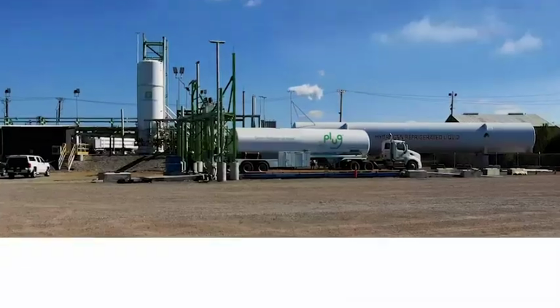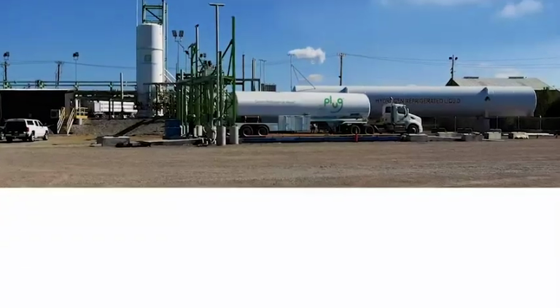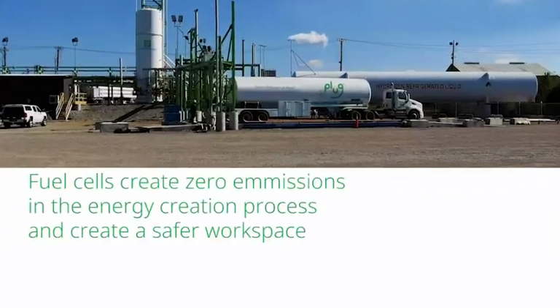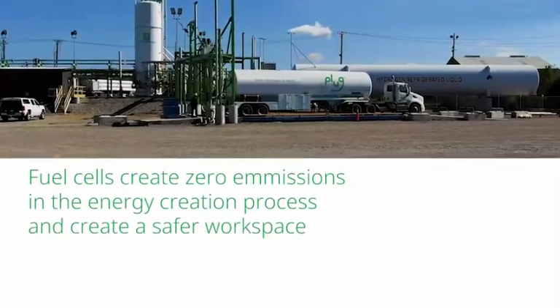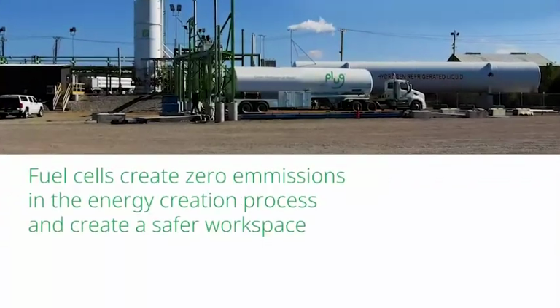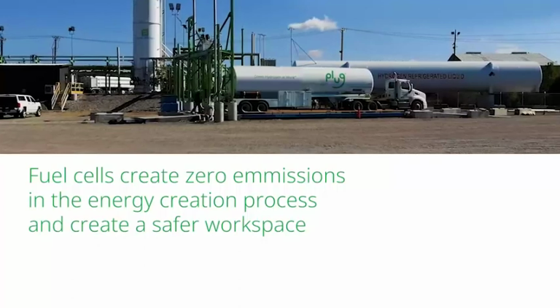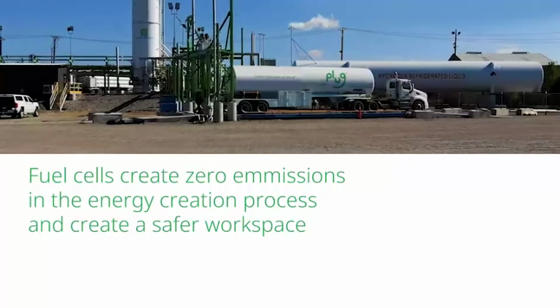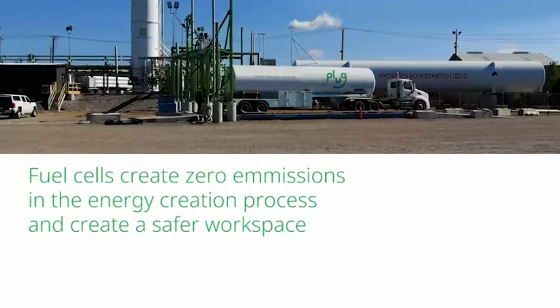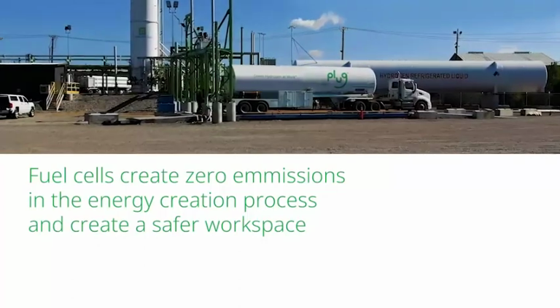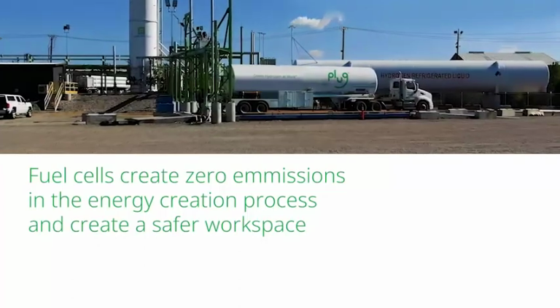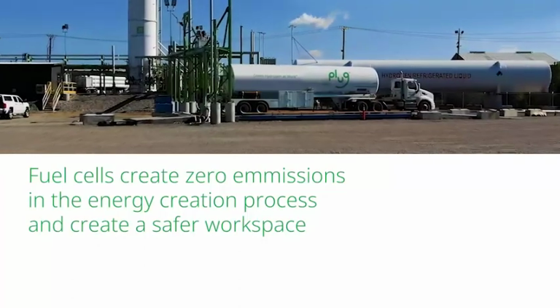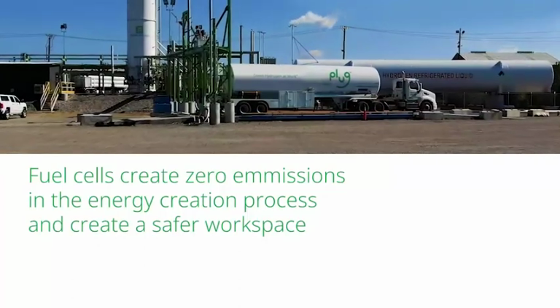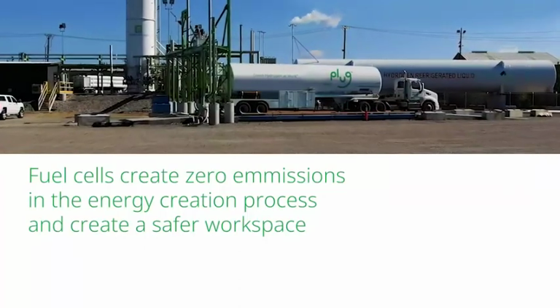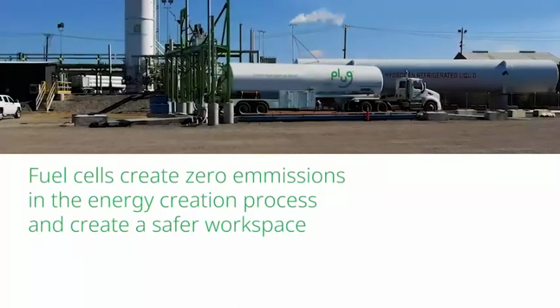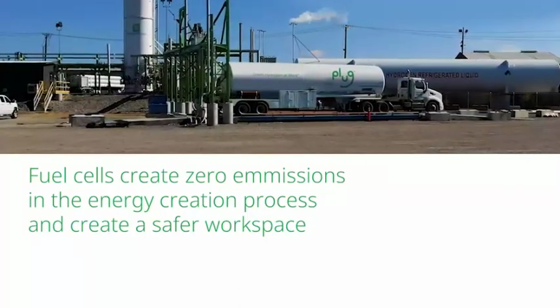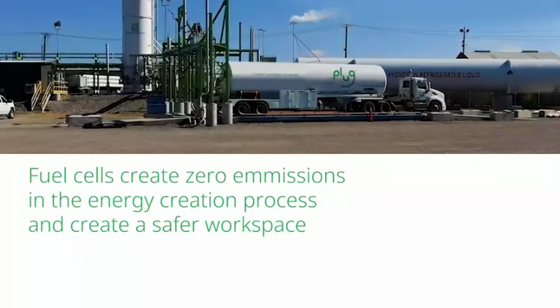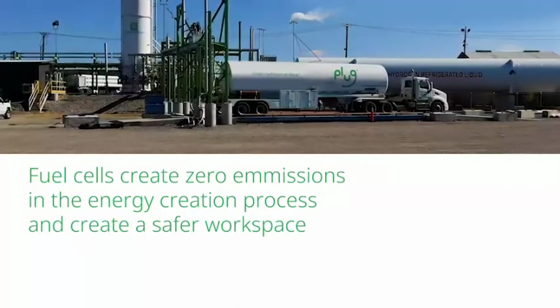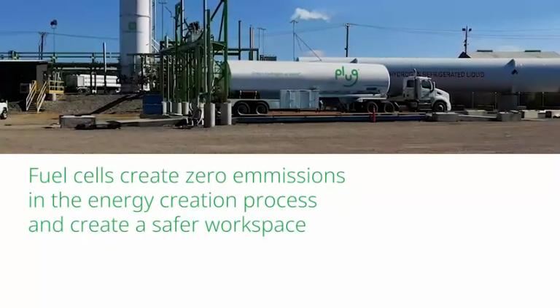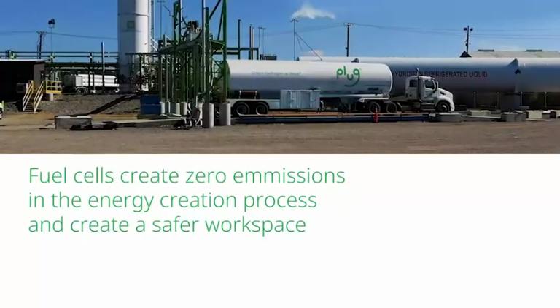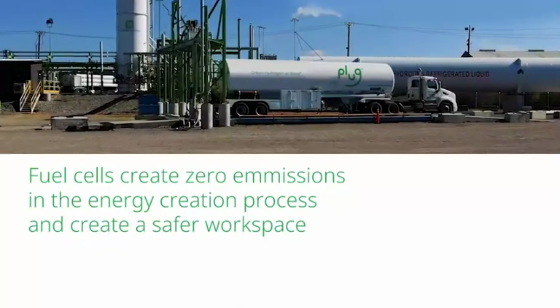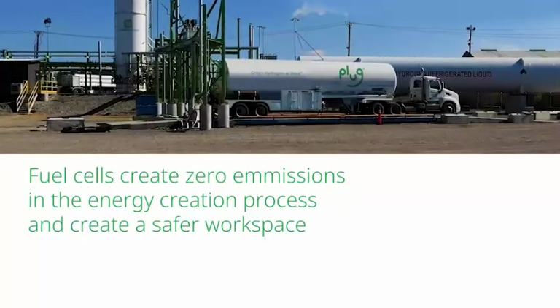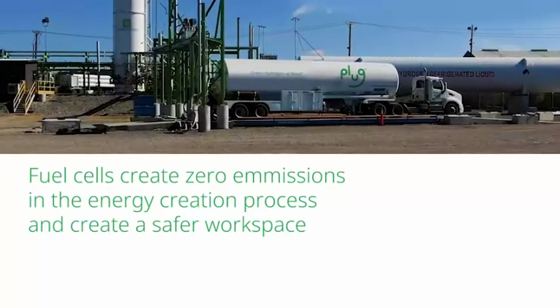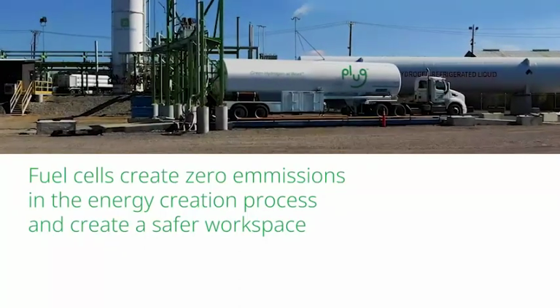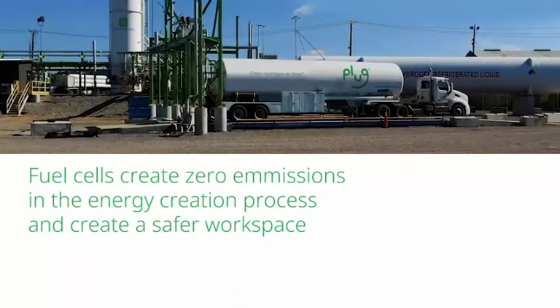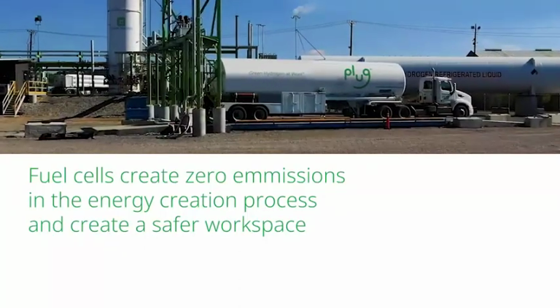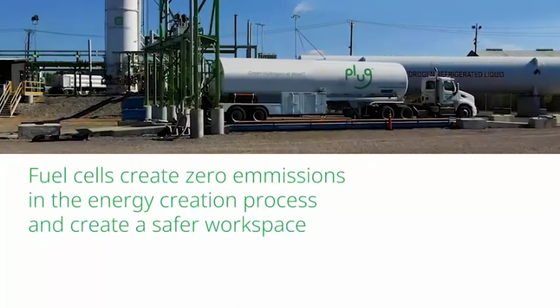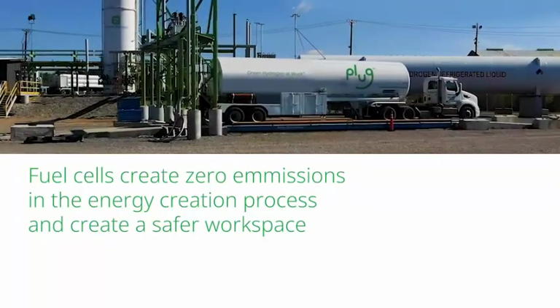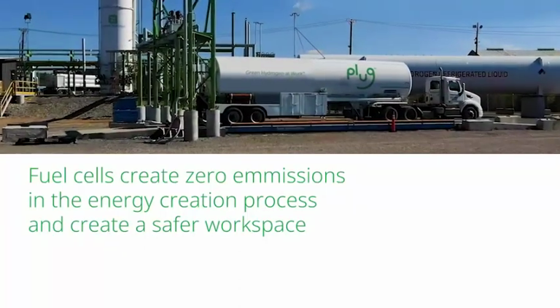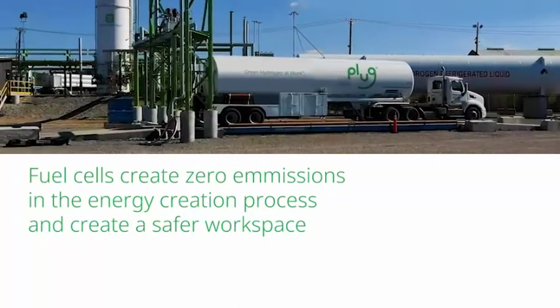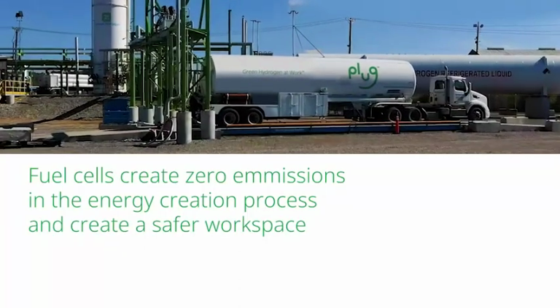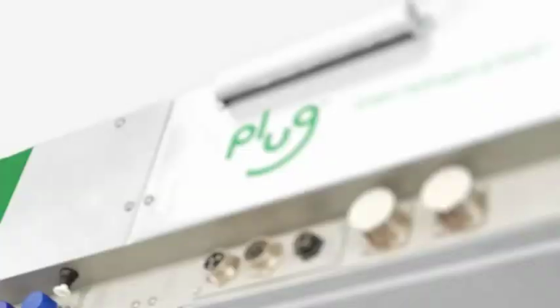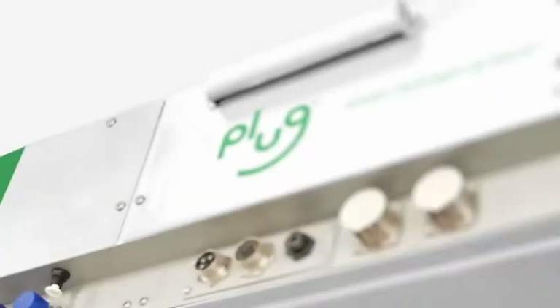And most importantly, fuel cells create zero emissions in the energy creation process and create a safer workplace.